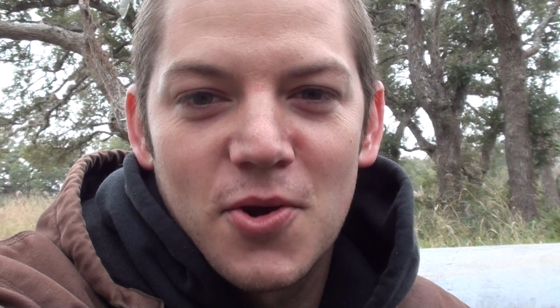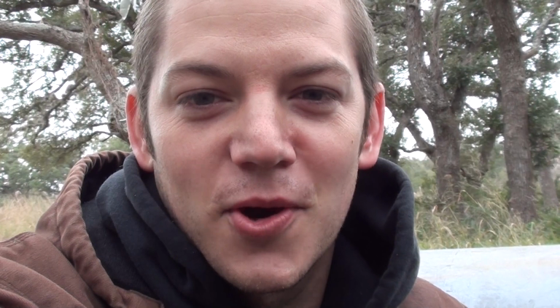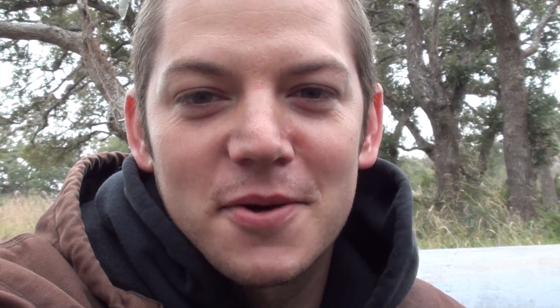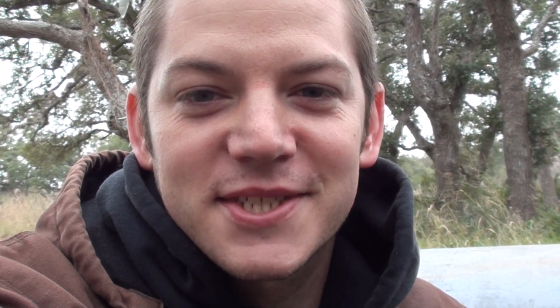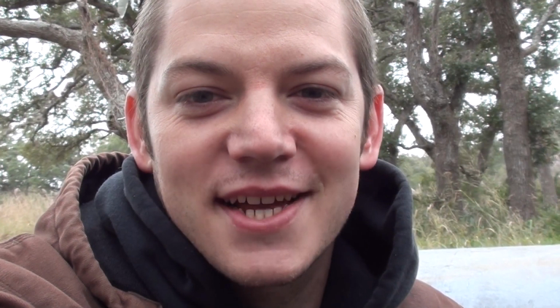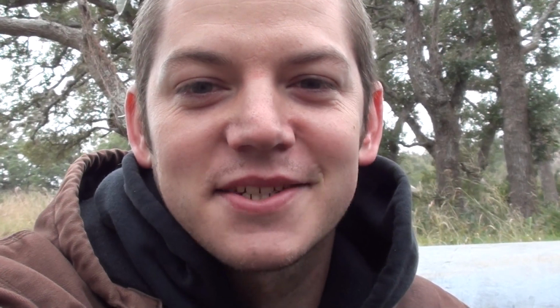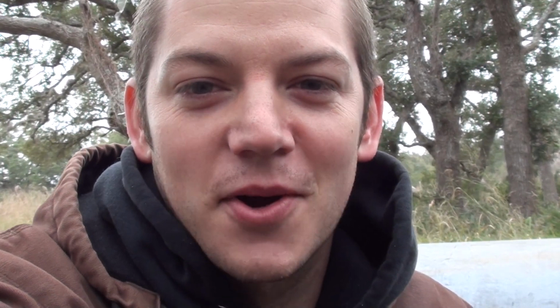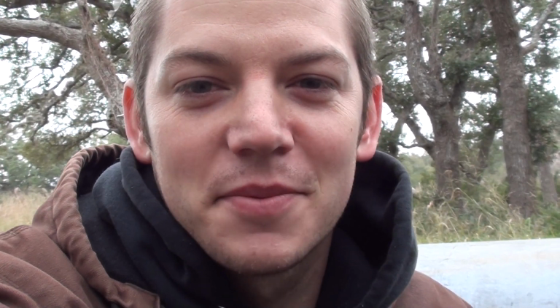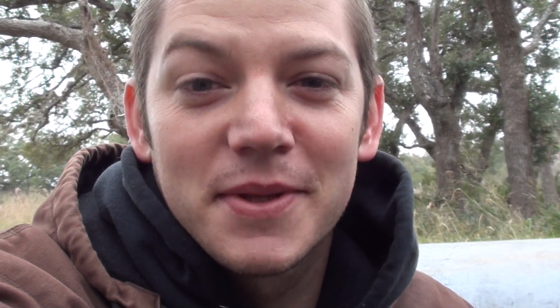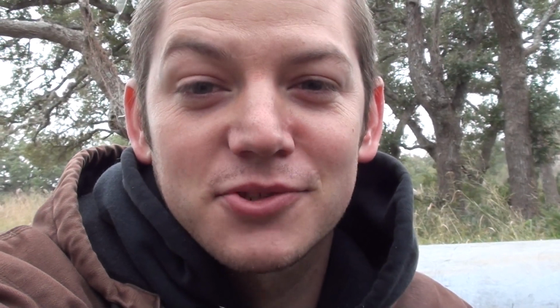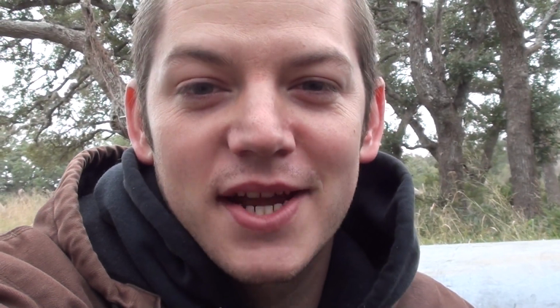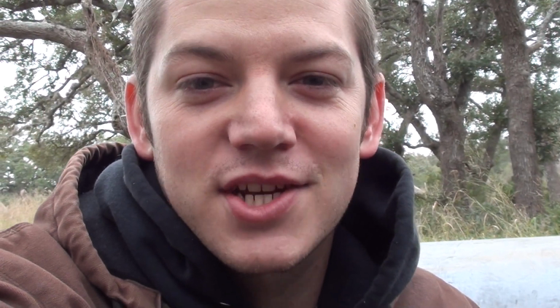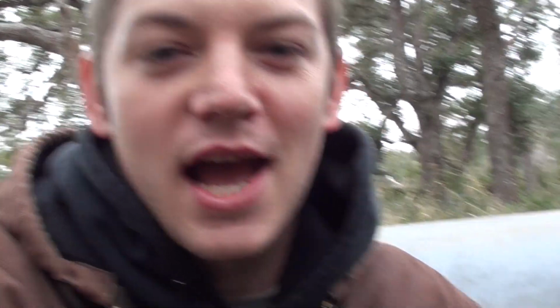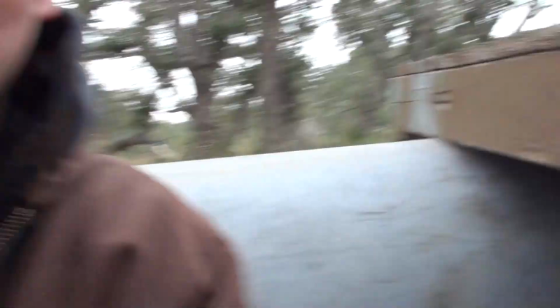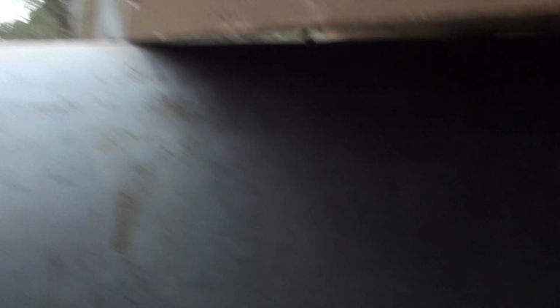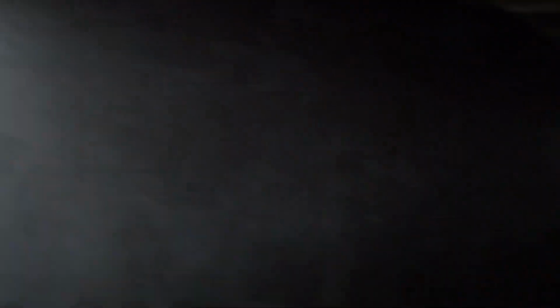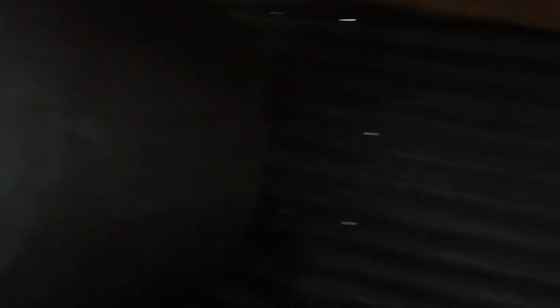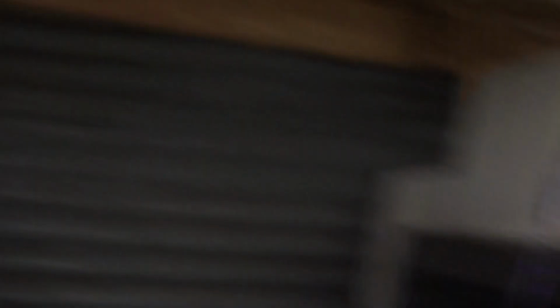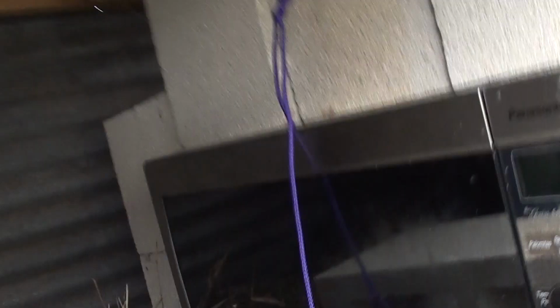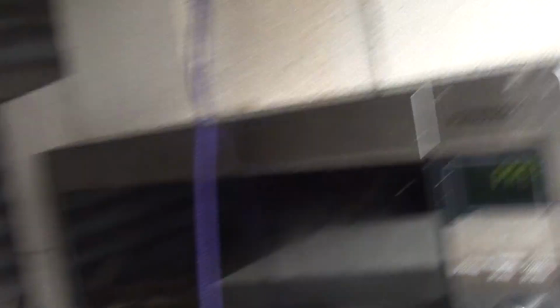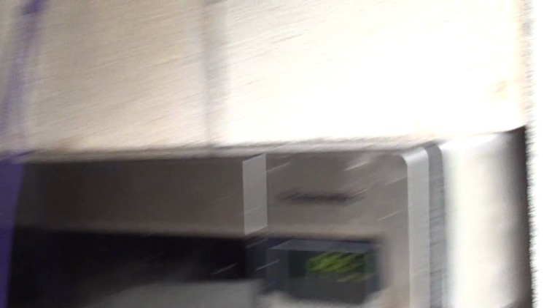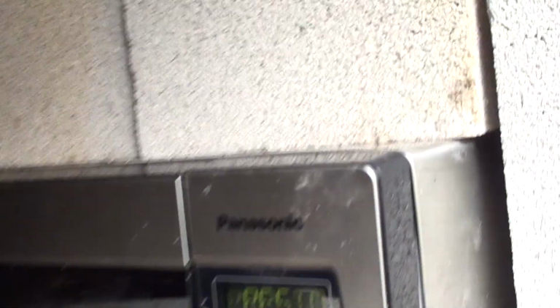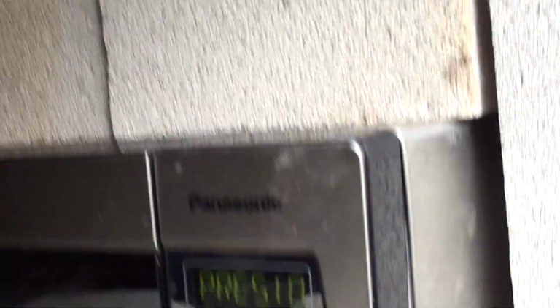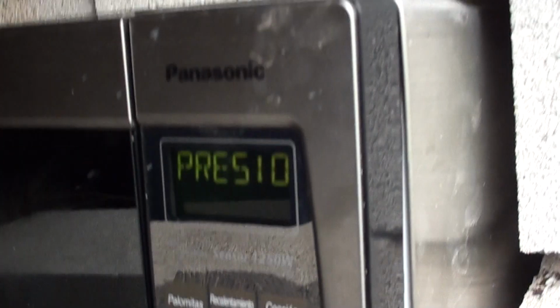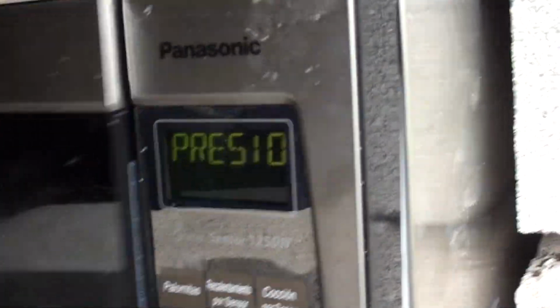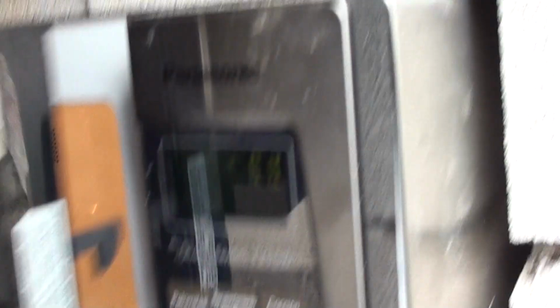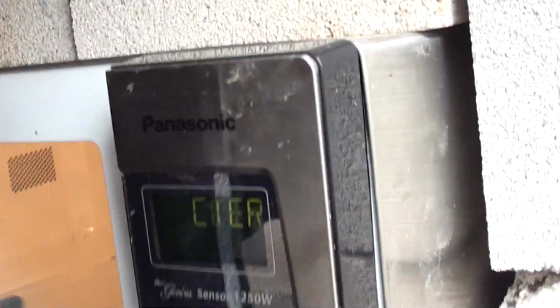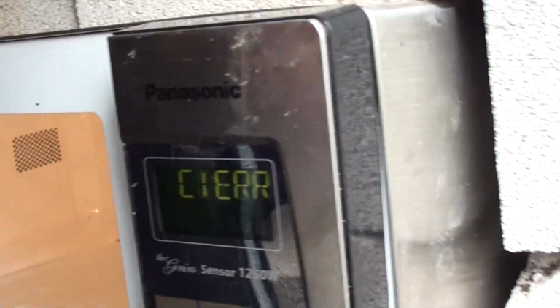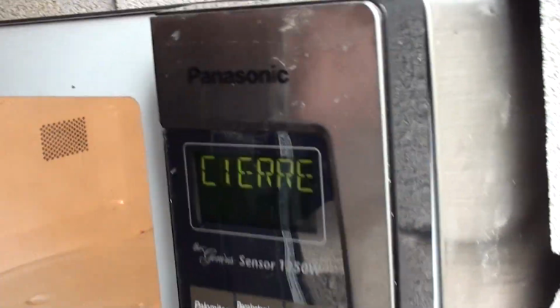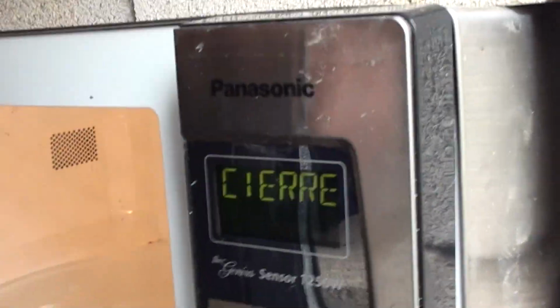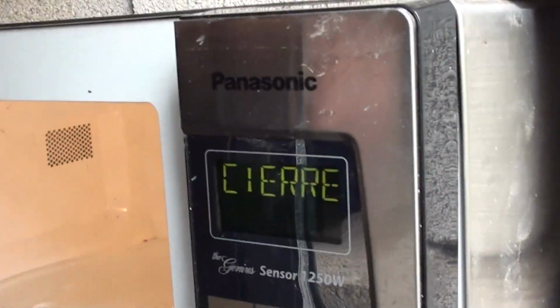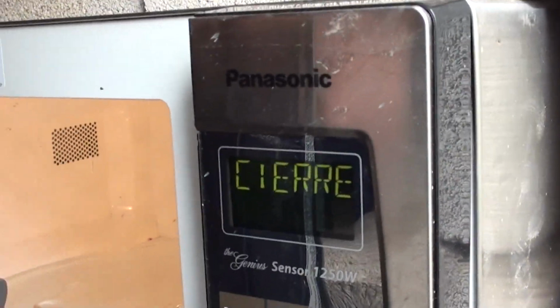Hola, ¿cómo estás? Welcome to Militian Ranch. I'm speaking Spanish today in honor of our Spanish-speaking microwave.